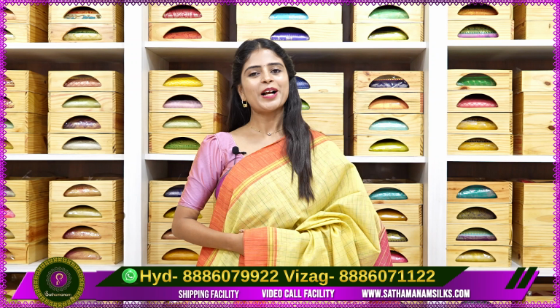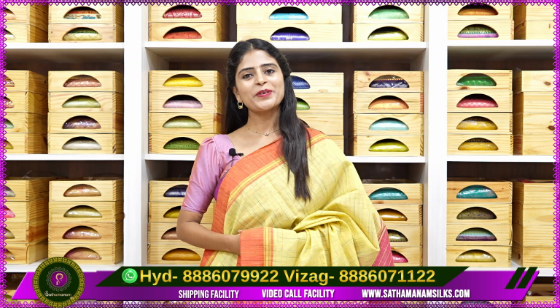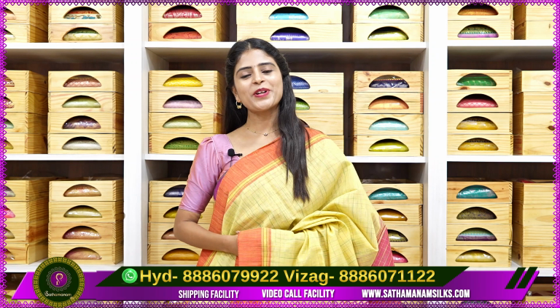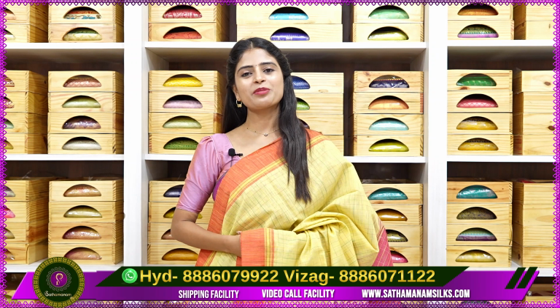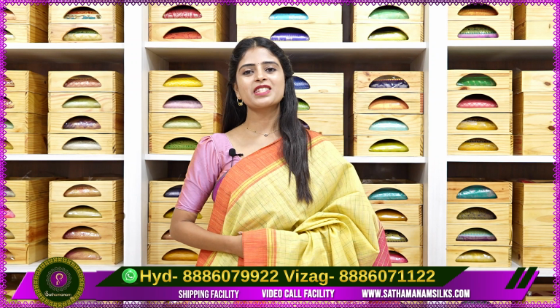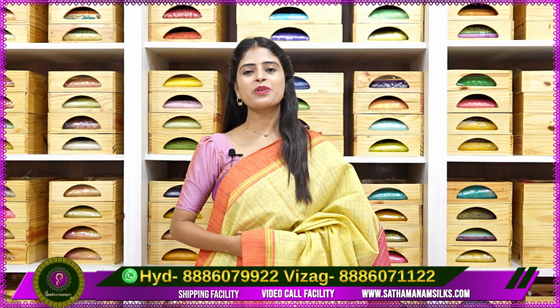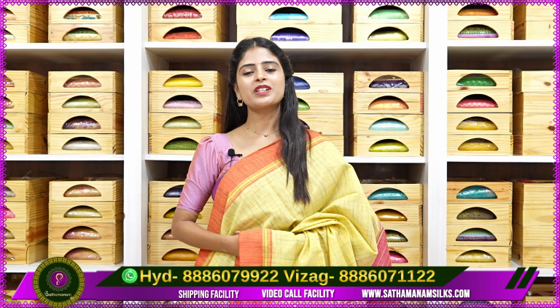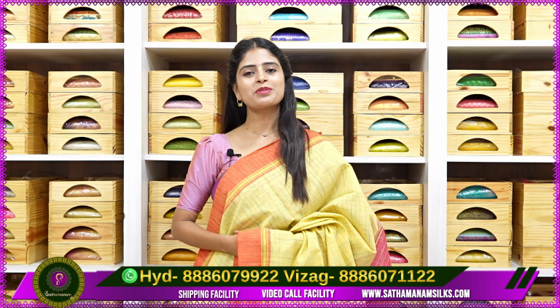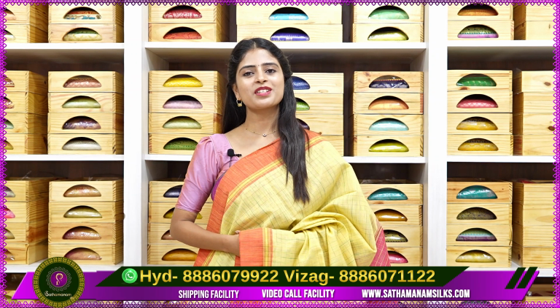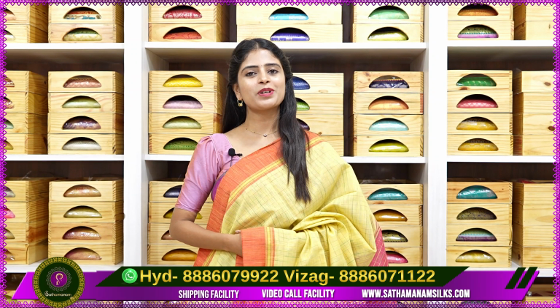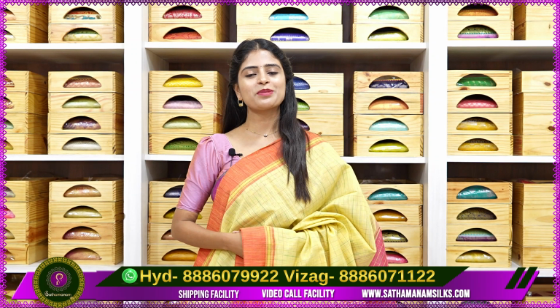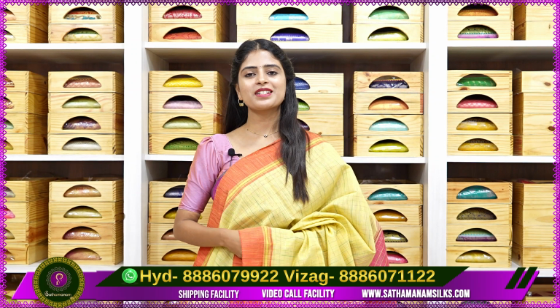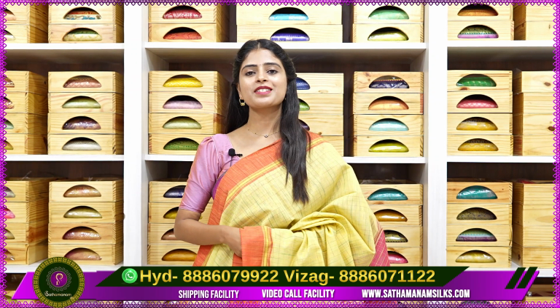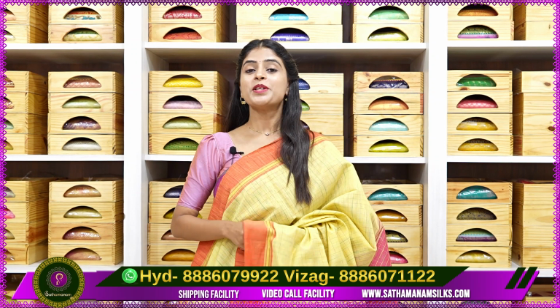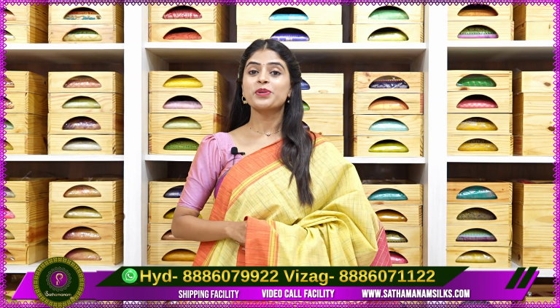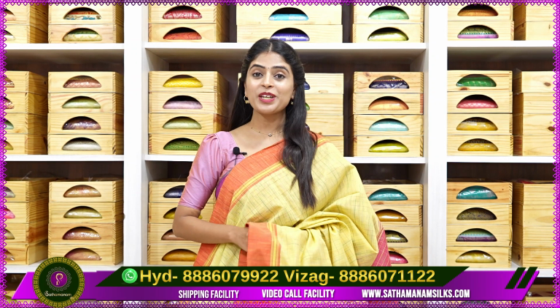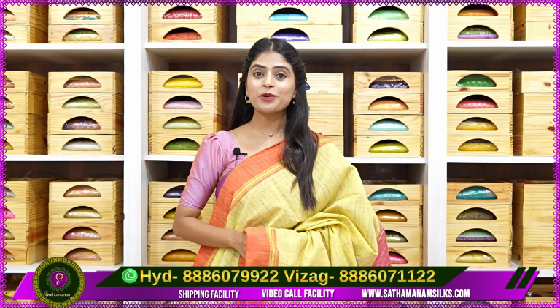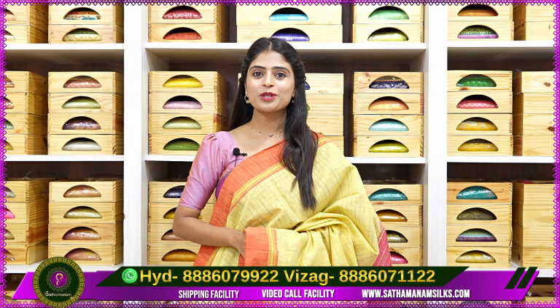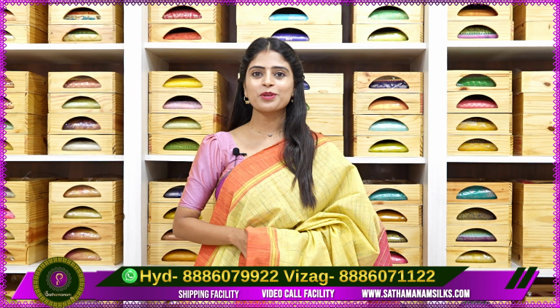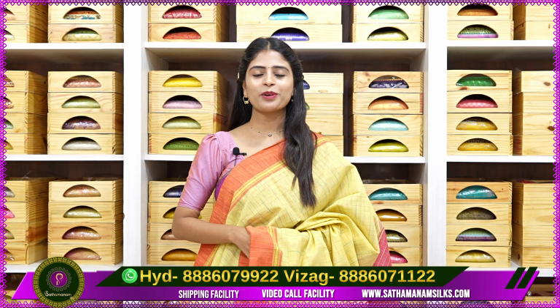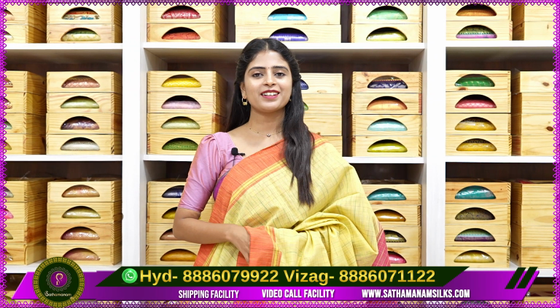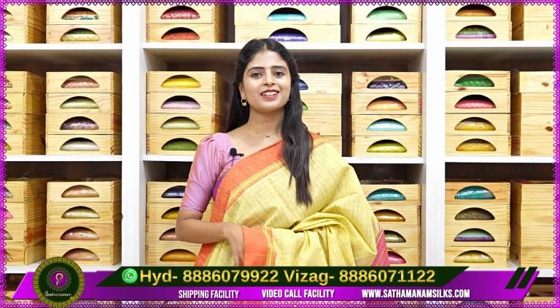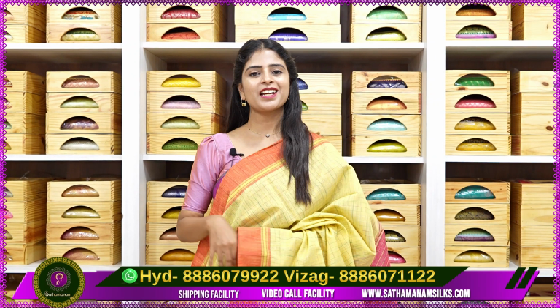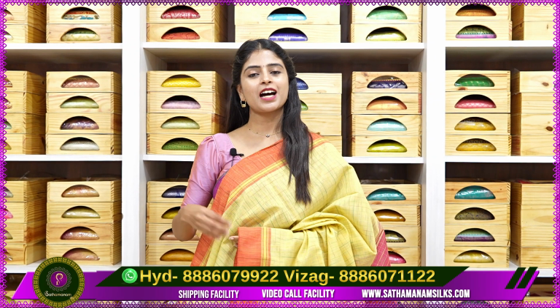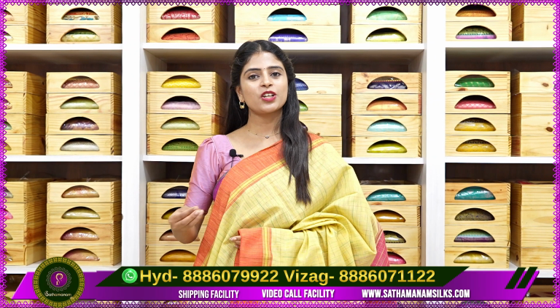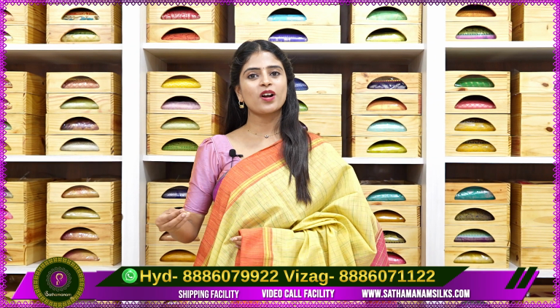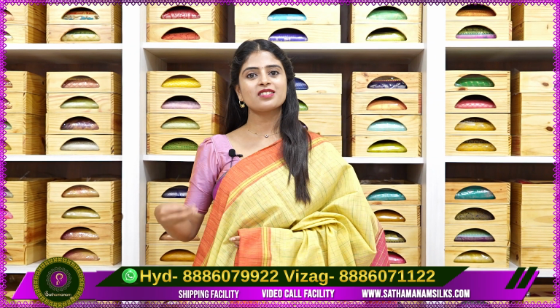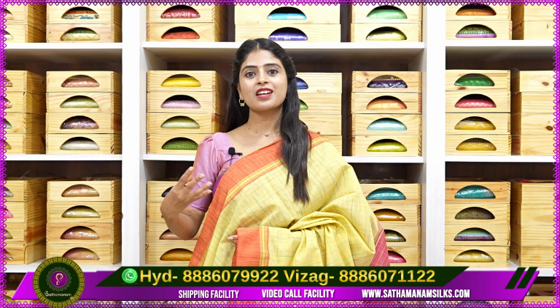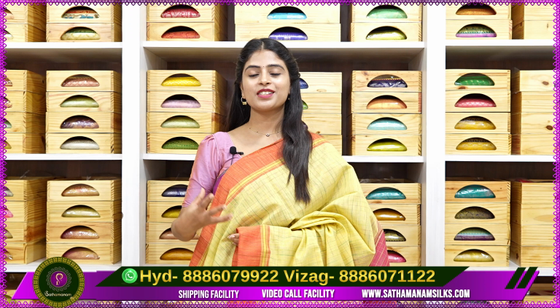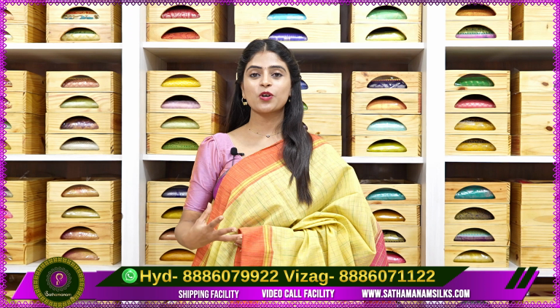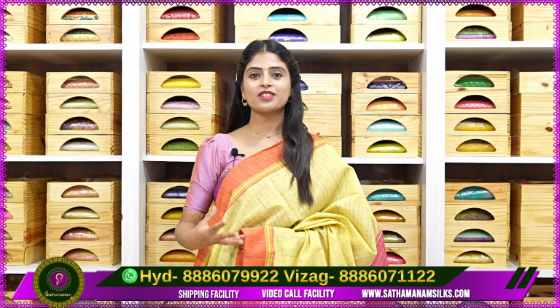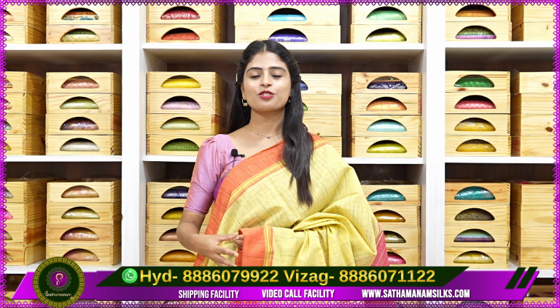Hello all! Namaste! Welcome to Sathamaa Numselks. In this video, we will see the varieties of Kadi Cottons and Country Cottons.